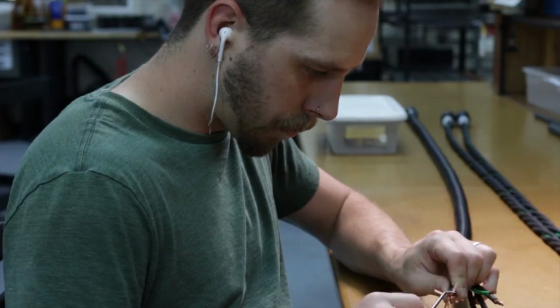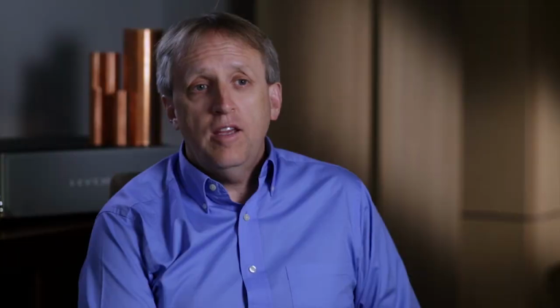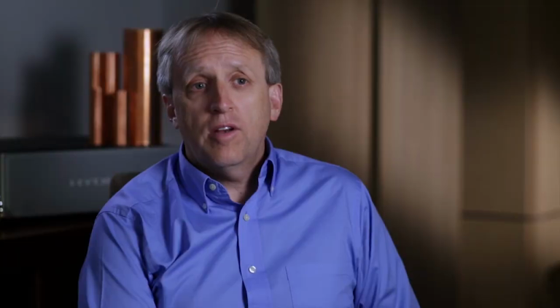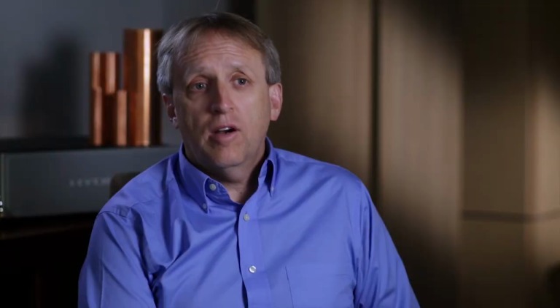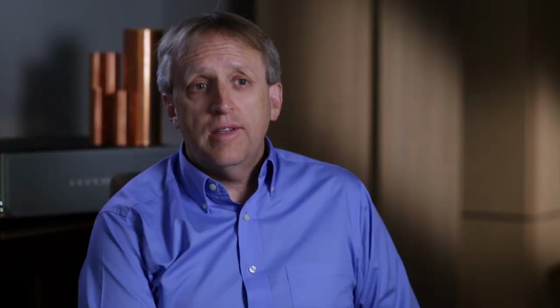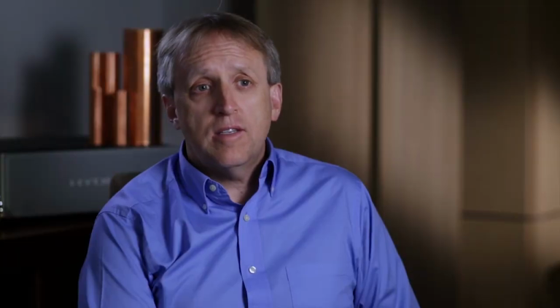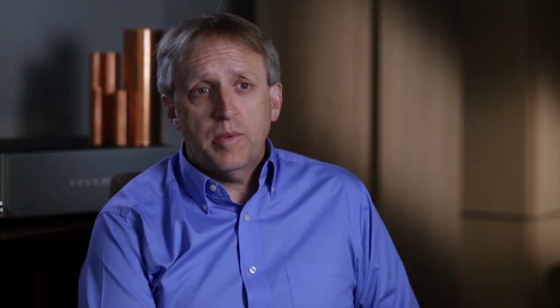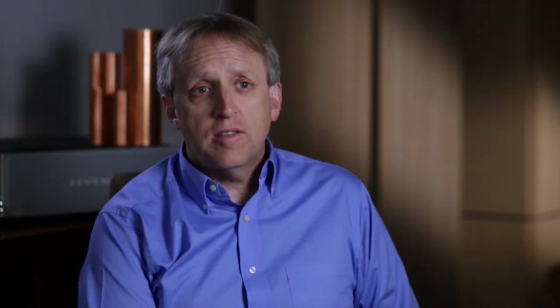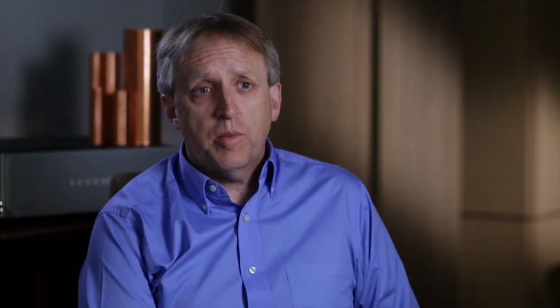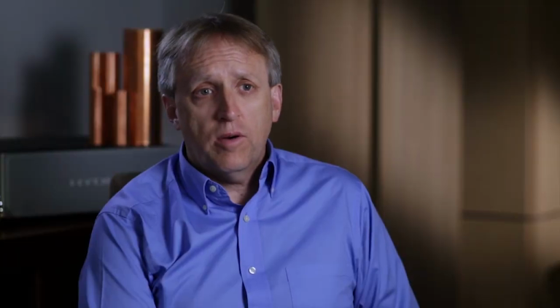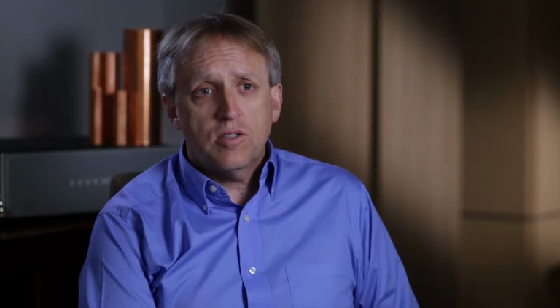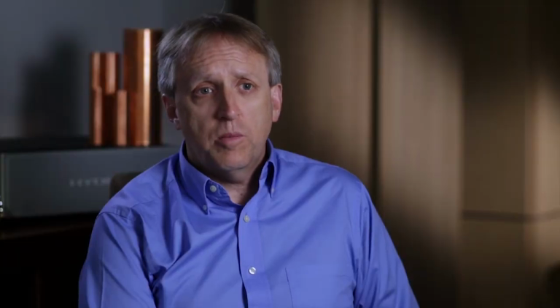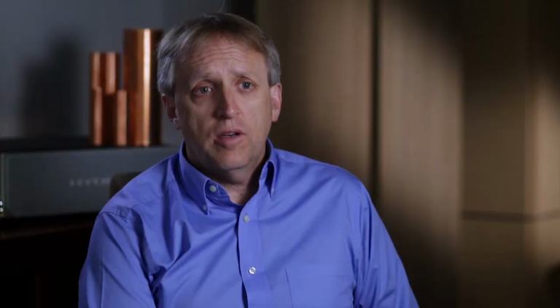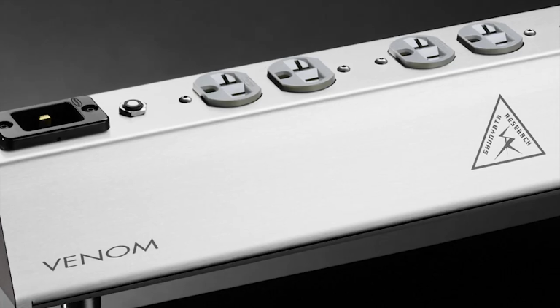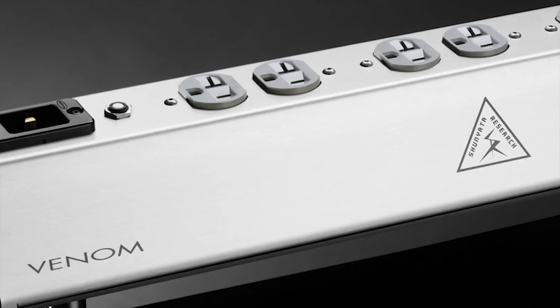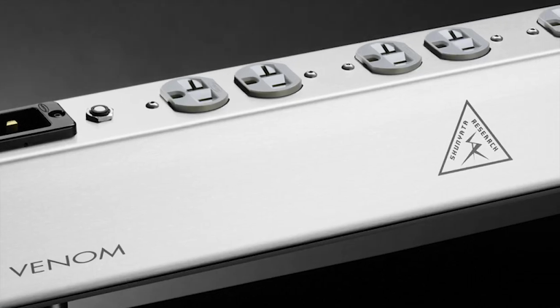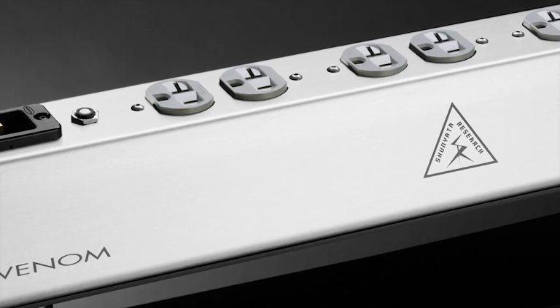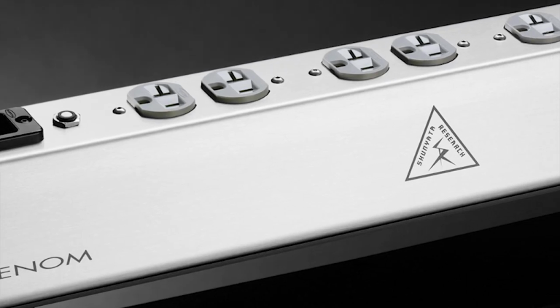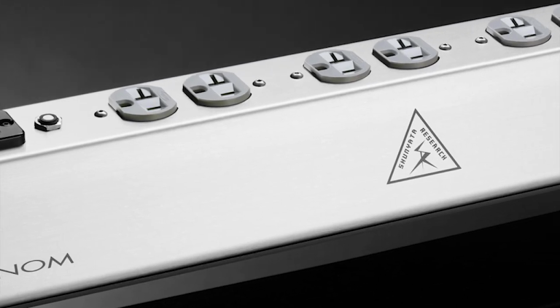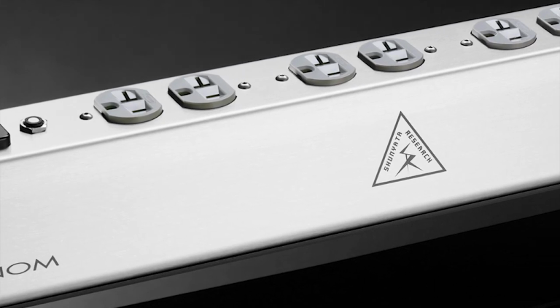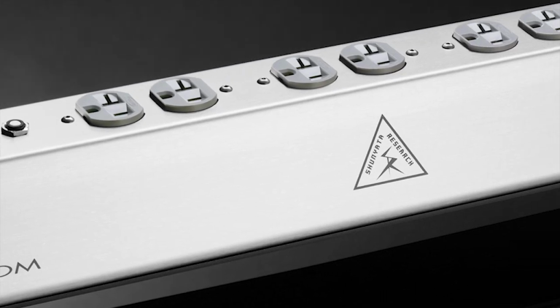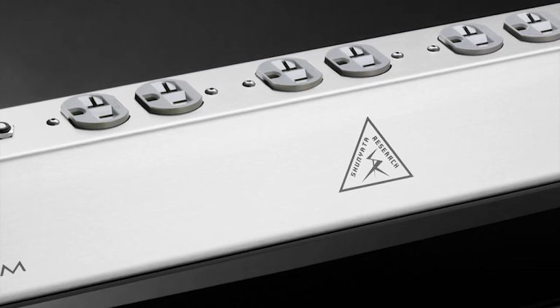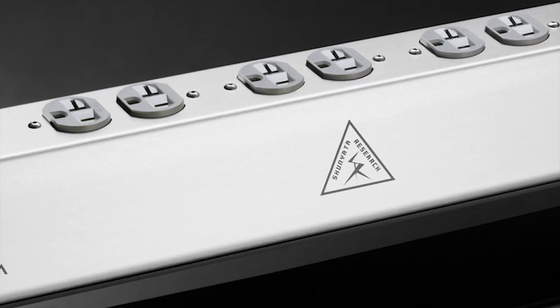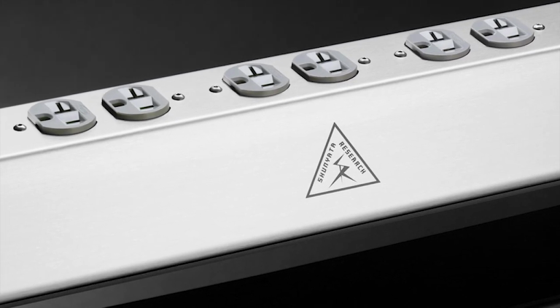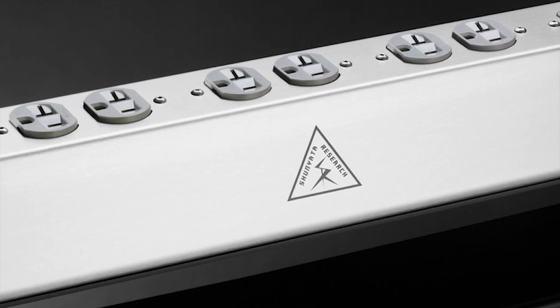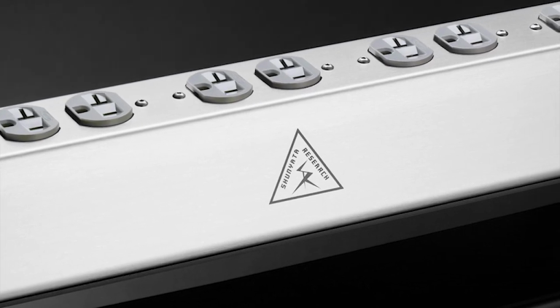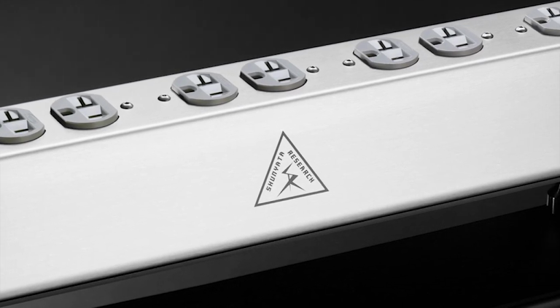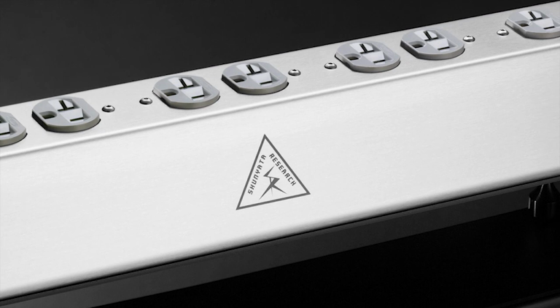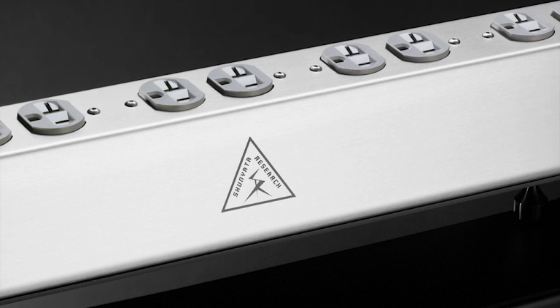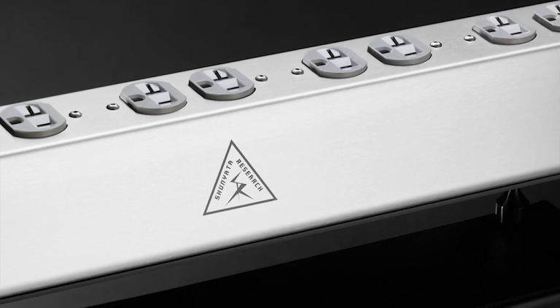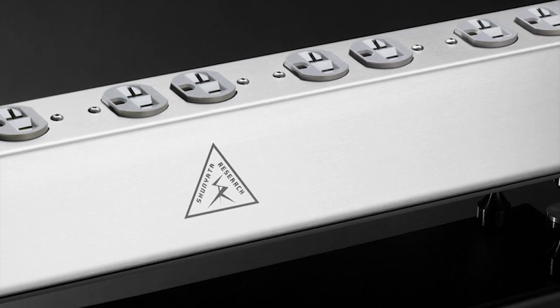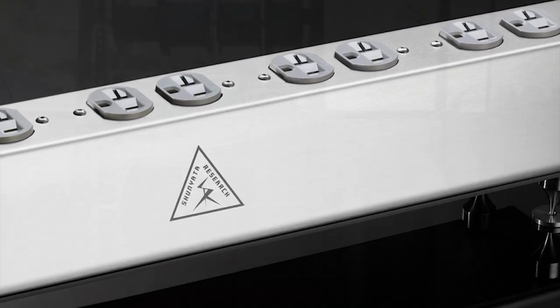Even our least expensive power distributor, the Venom PS8, is hand-built at the factory.